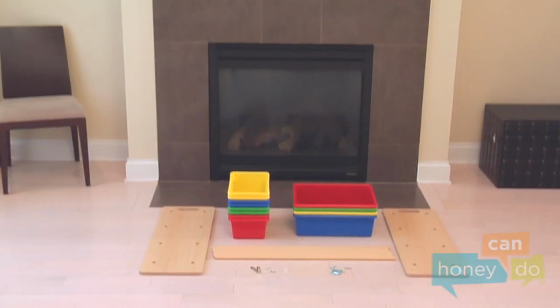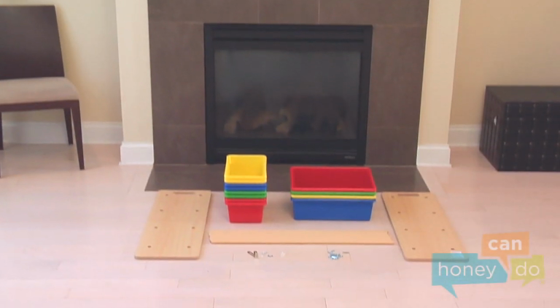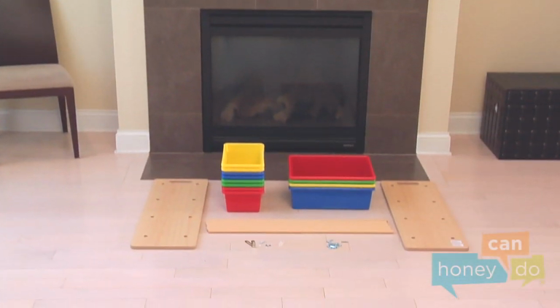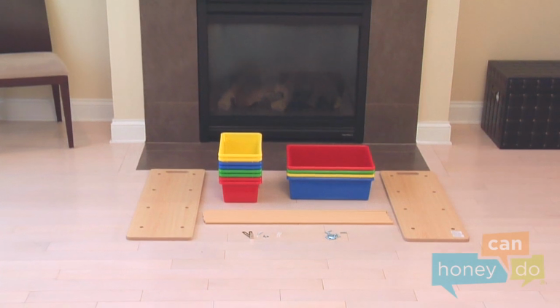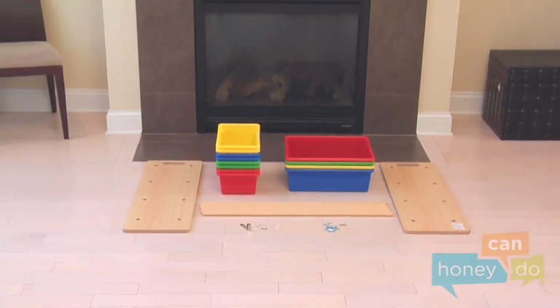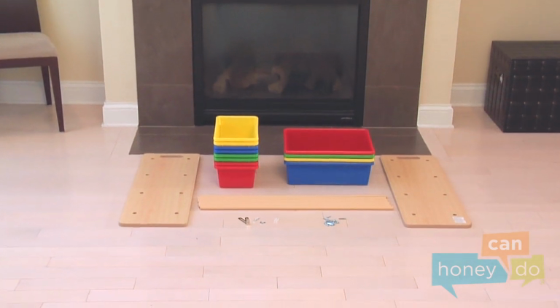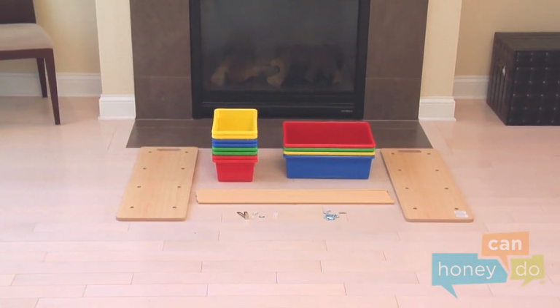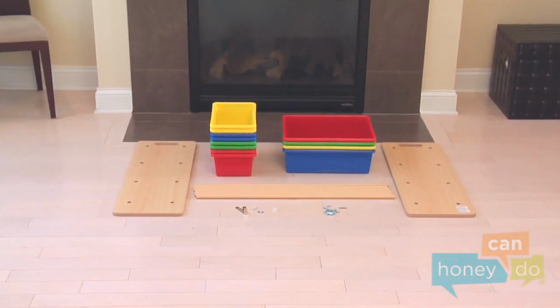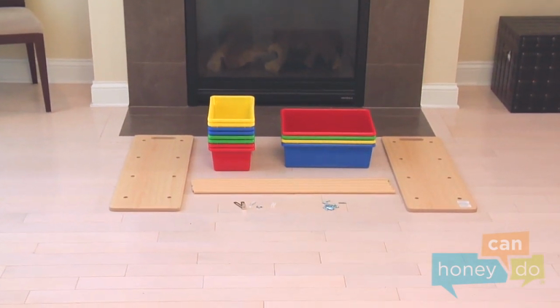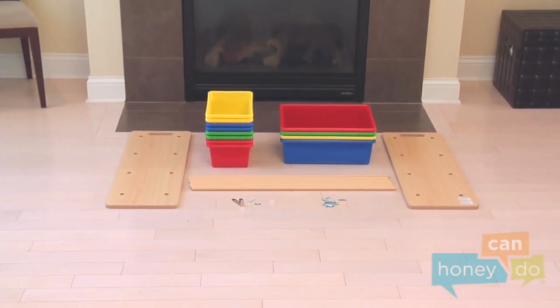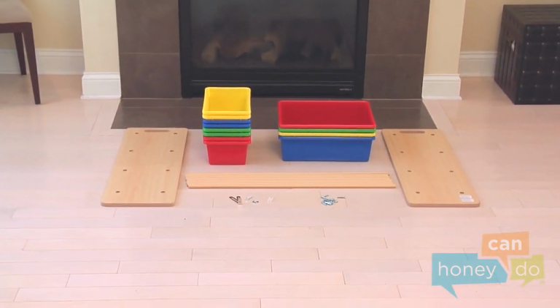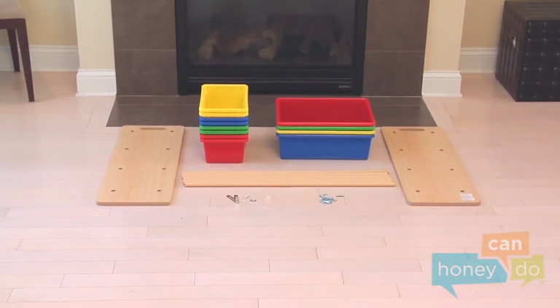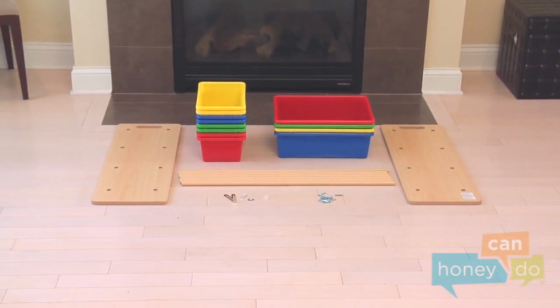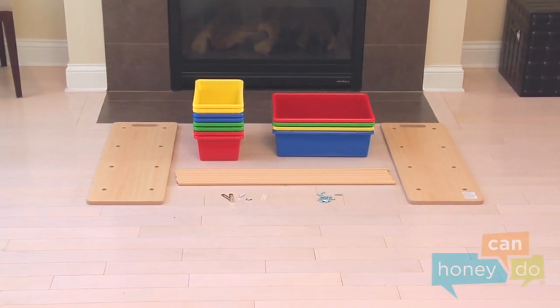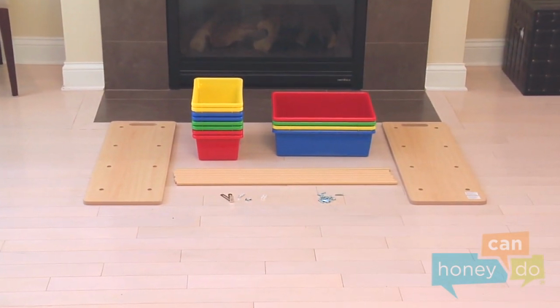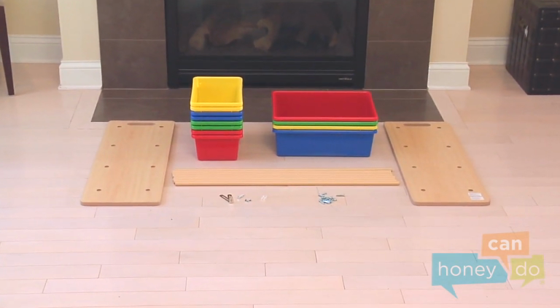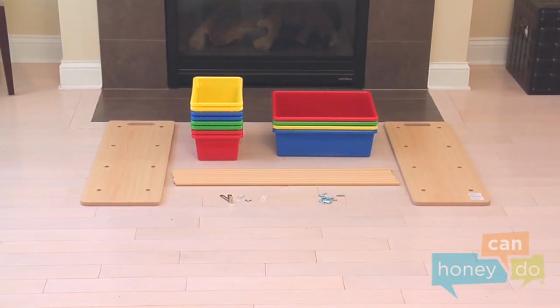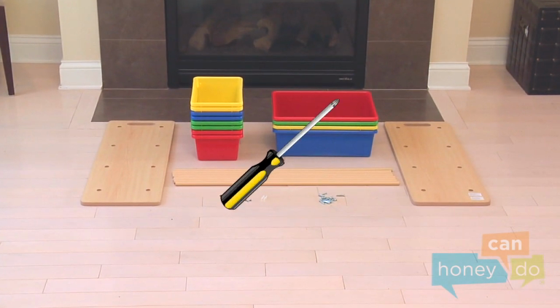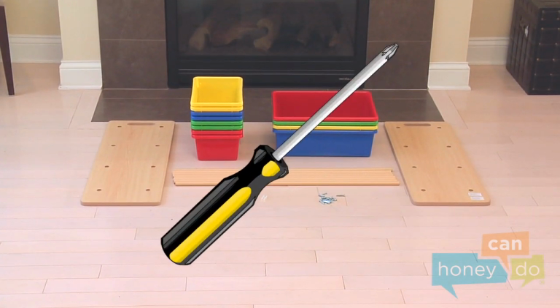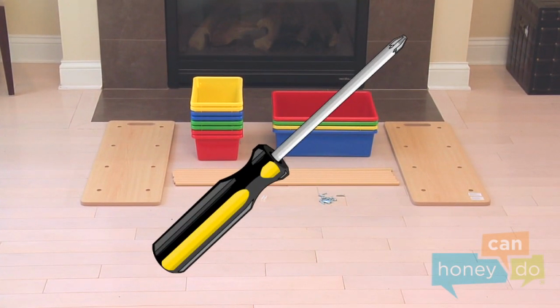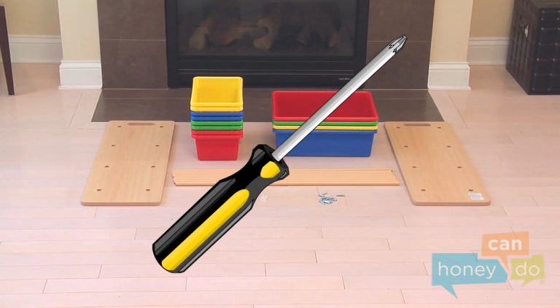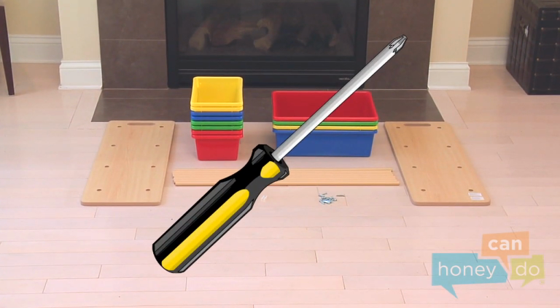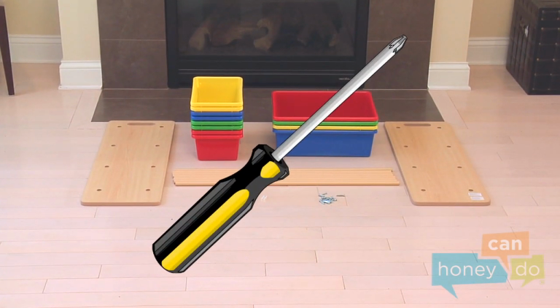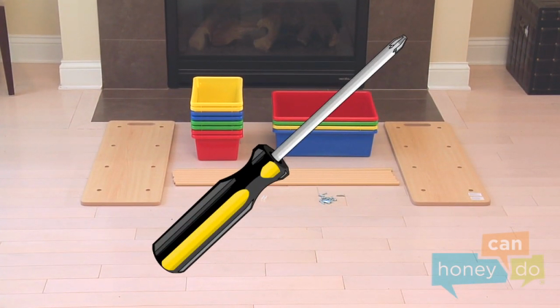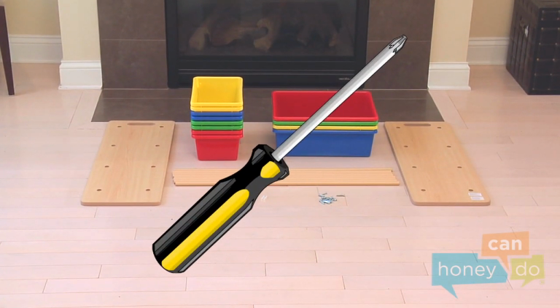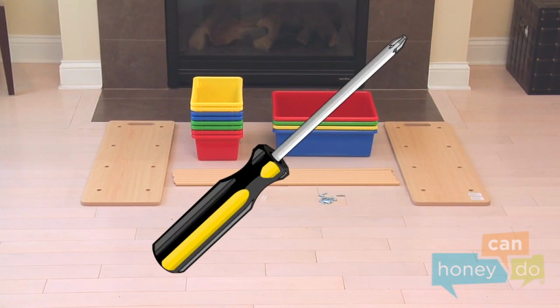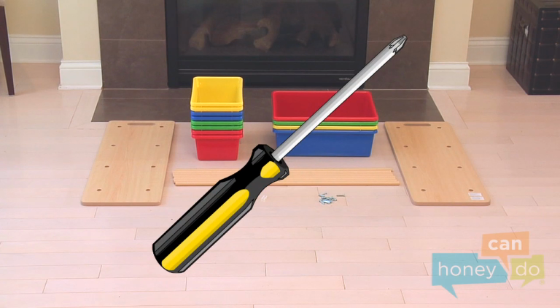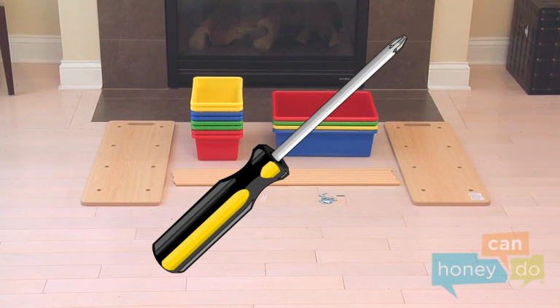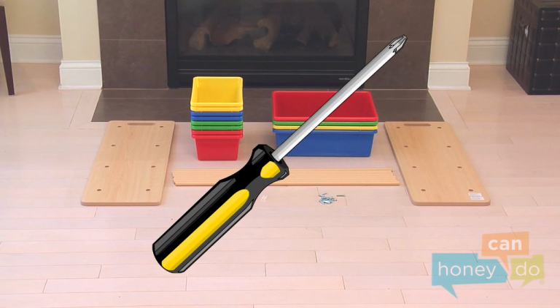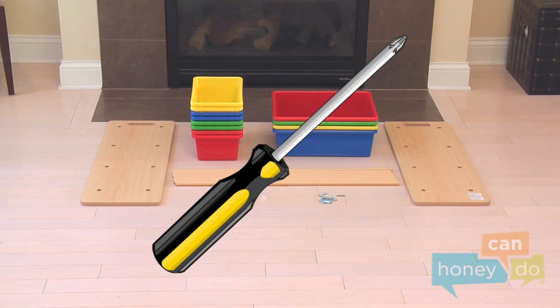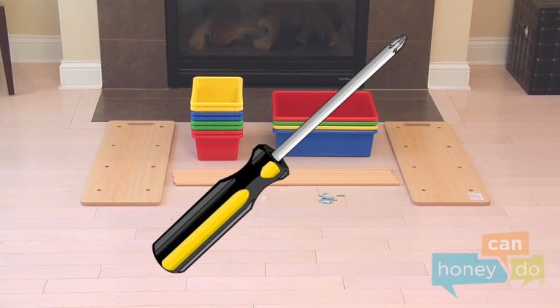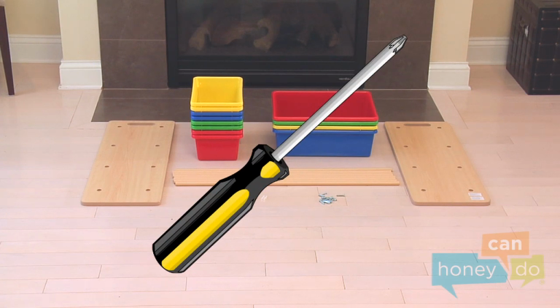To begin, remove product contents and group all like parts. You will need a Phillips head screwdriver for assembly of this product.